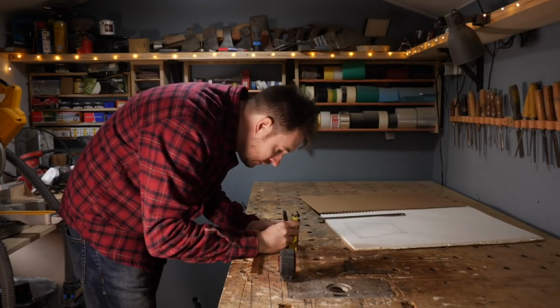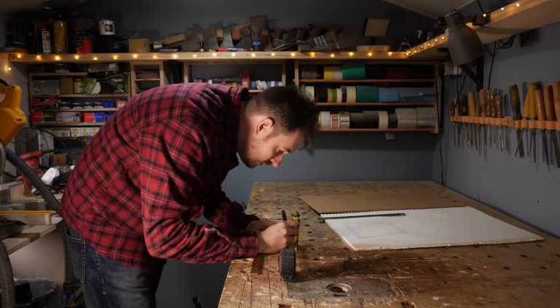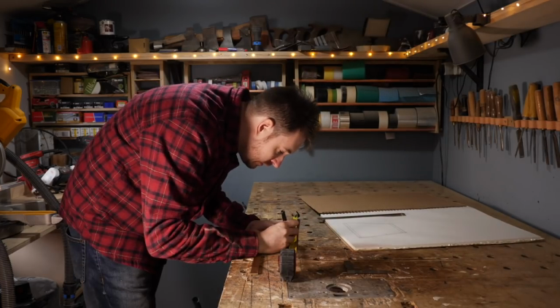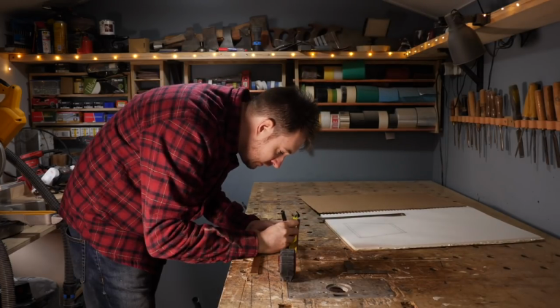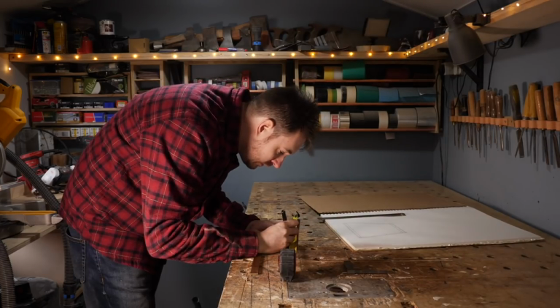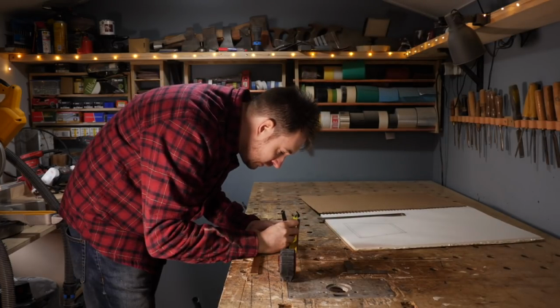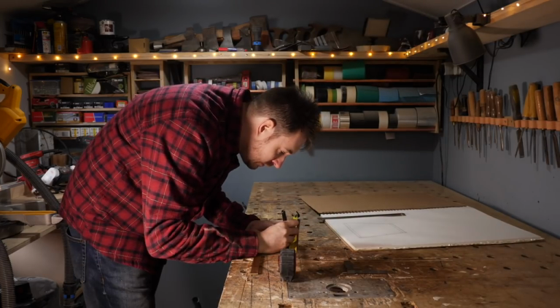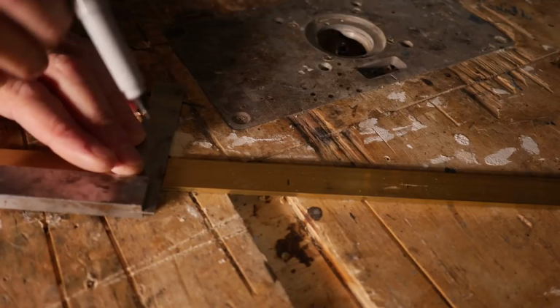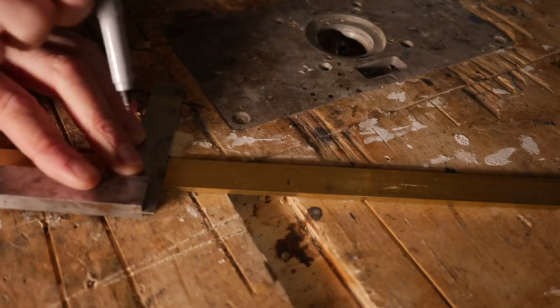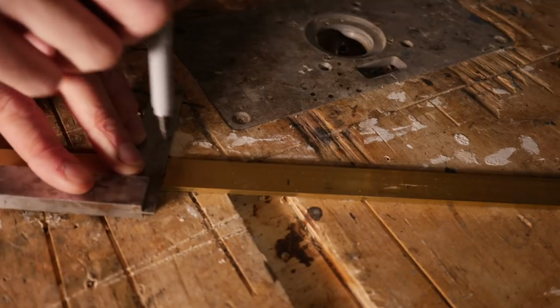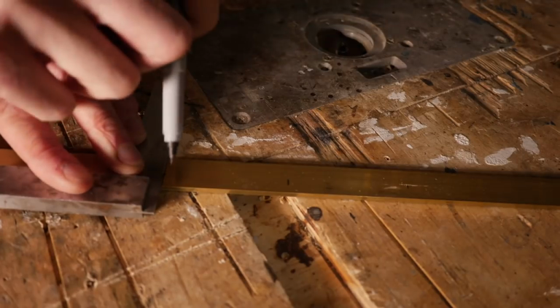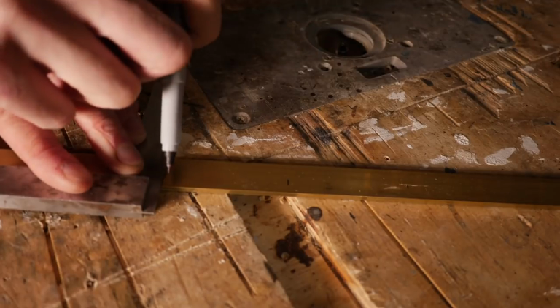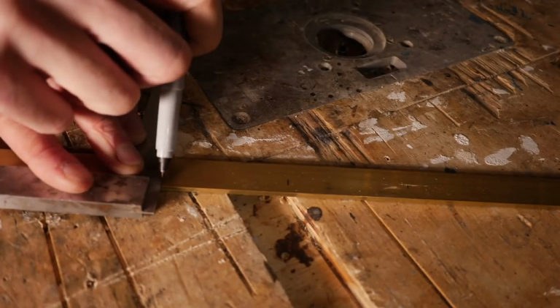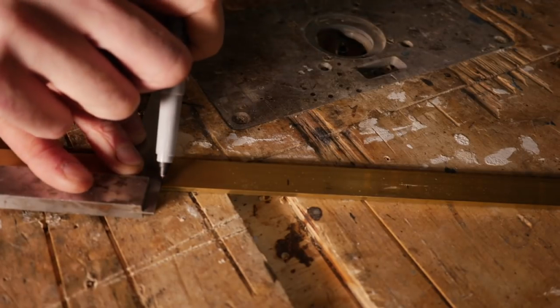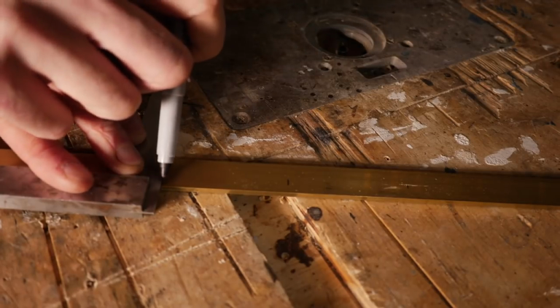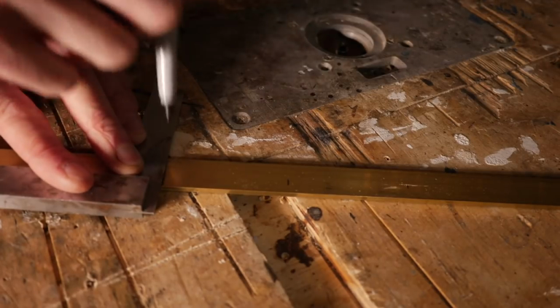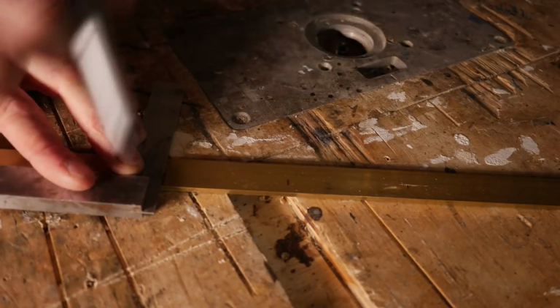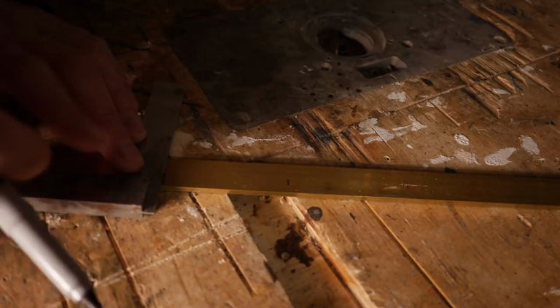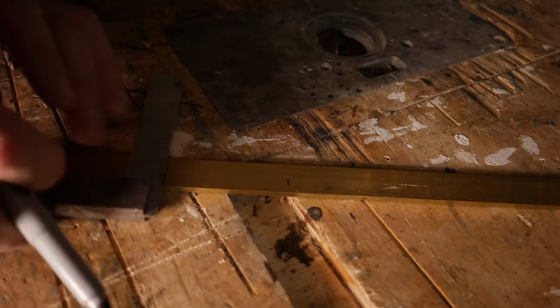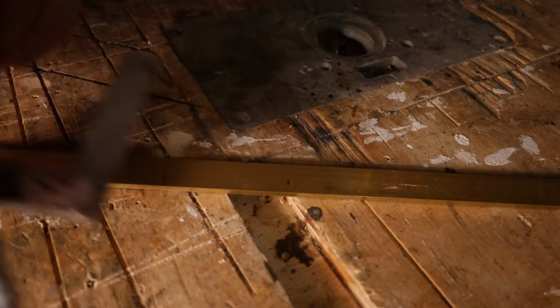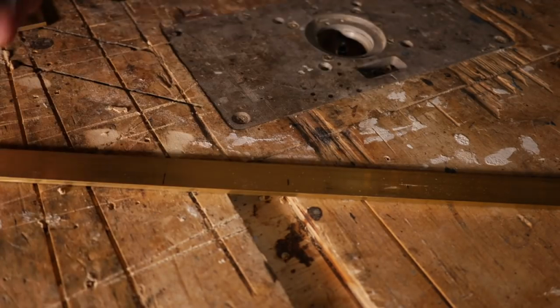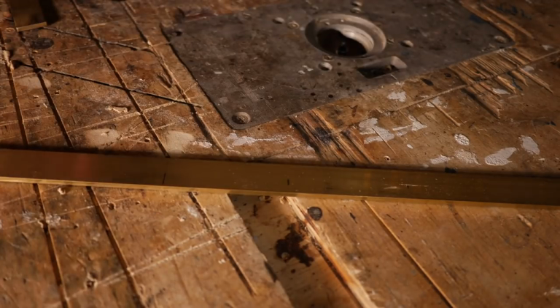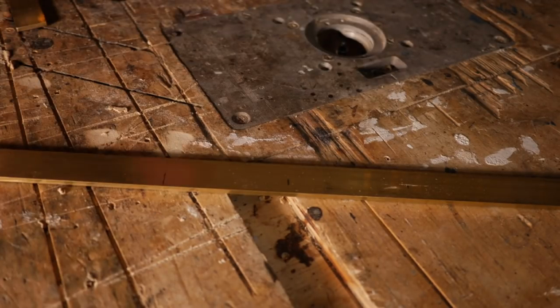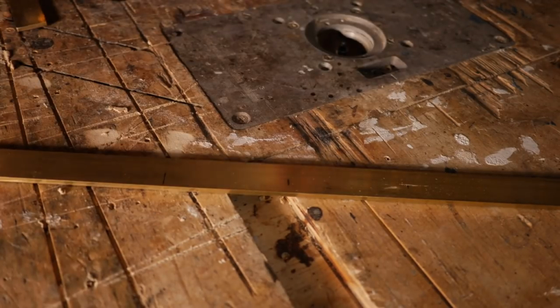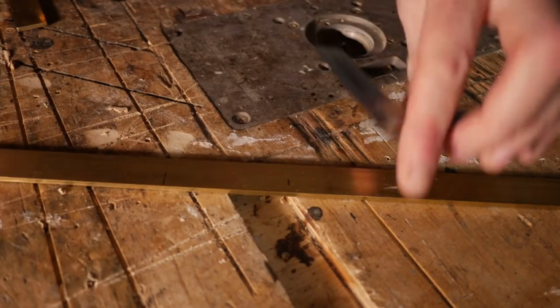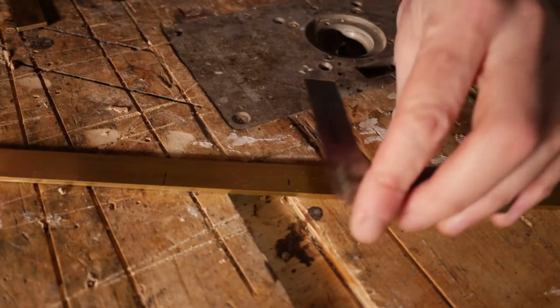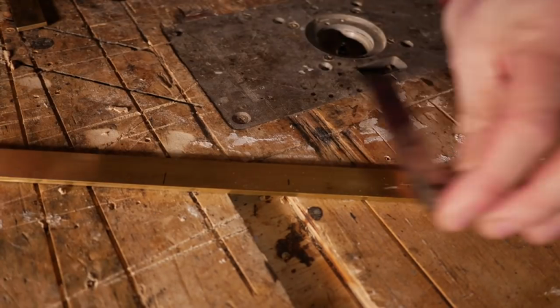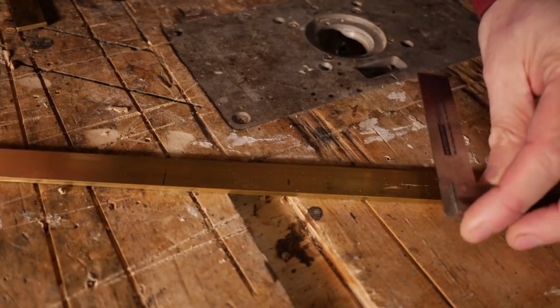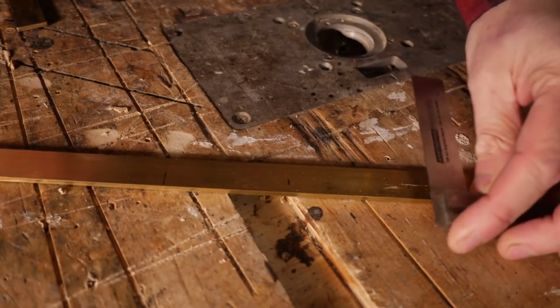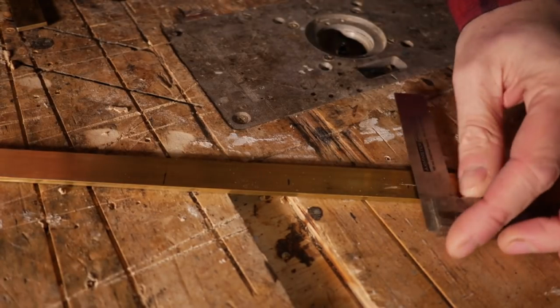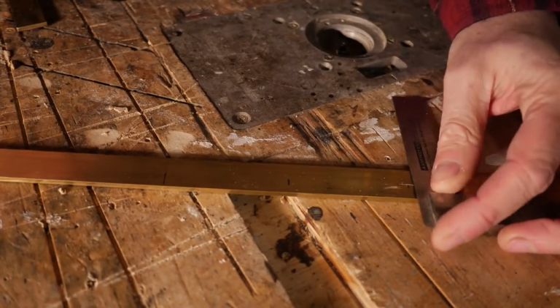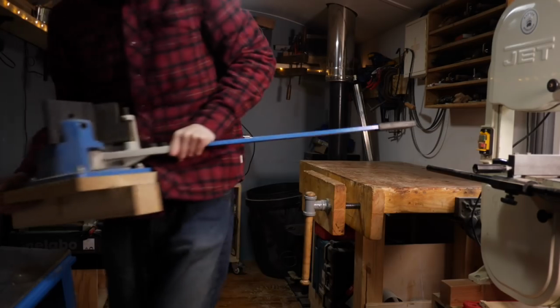I've made a sketch to help determine the size, and then I can mark out on the bar where the bends need to go.